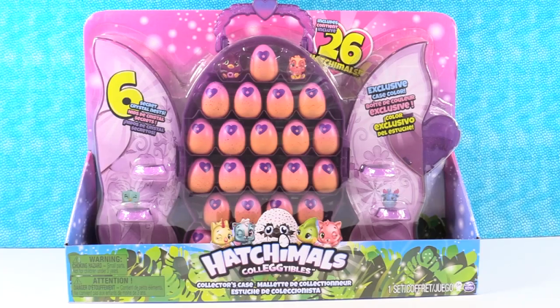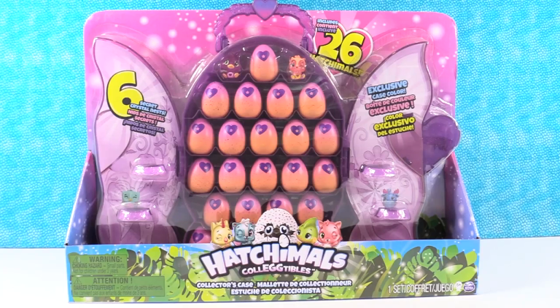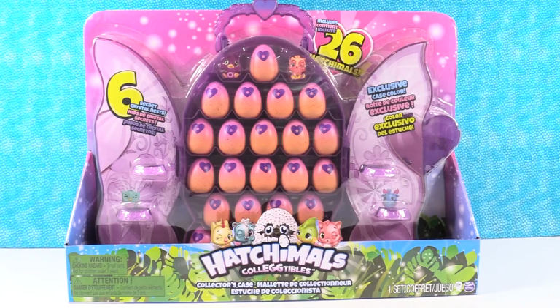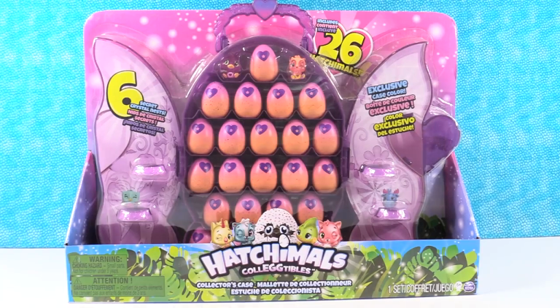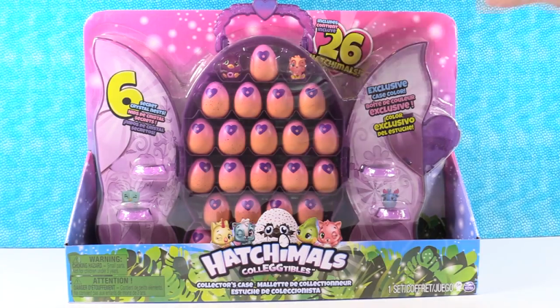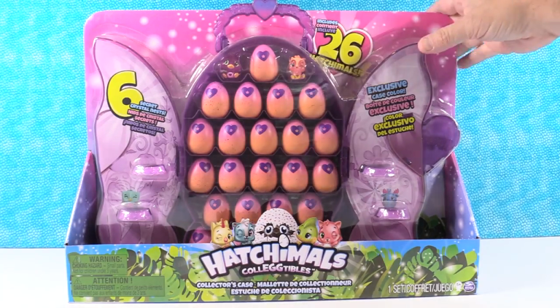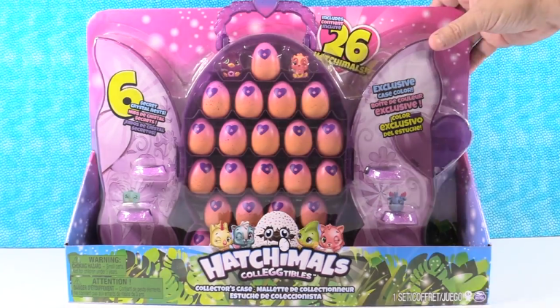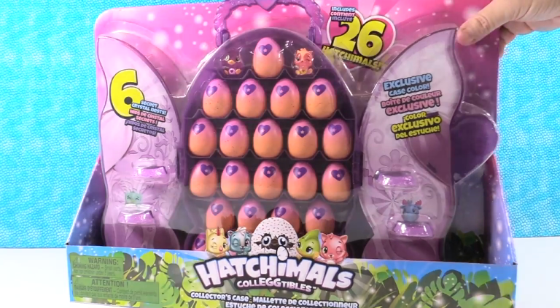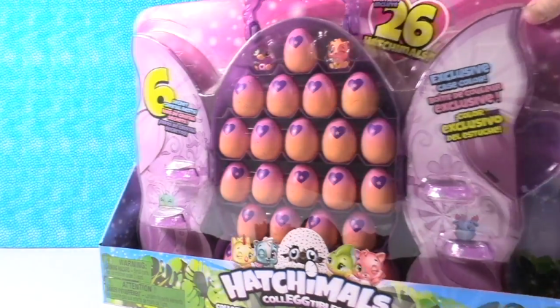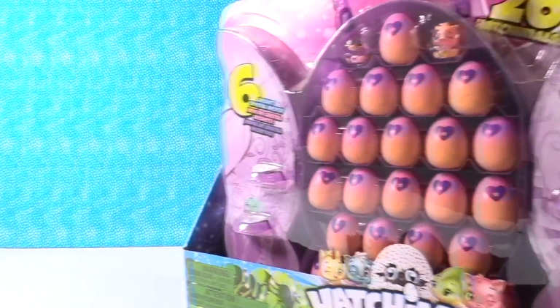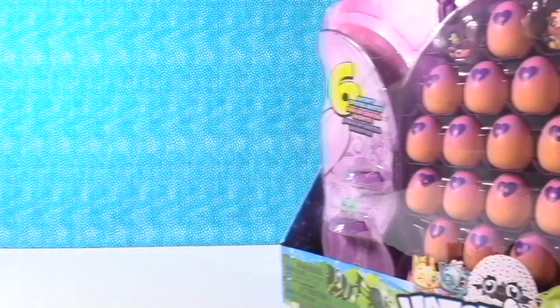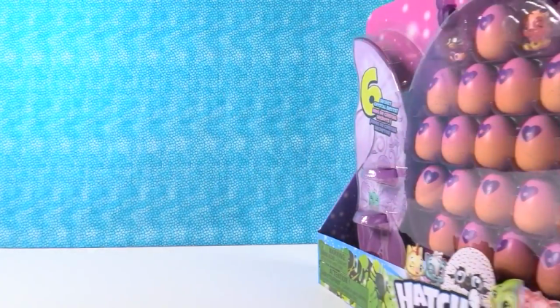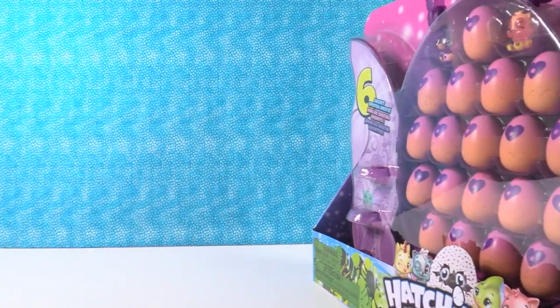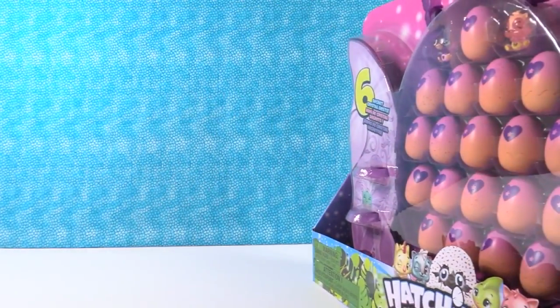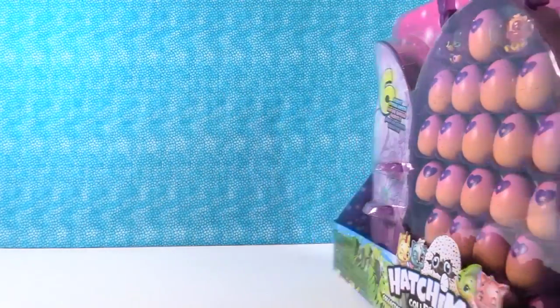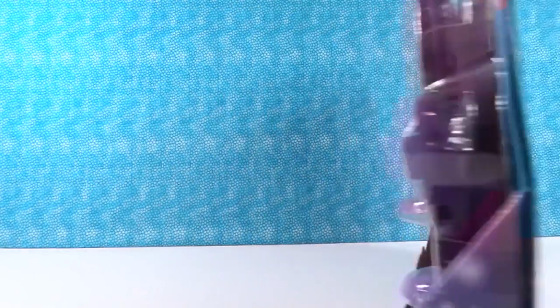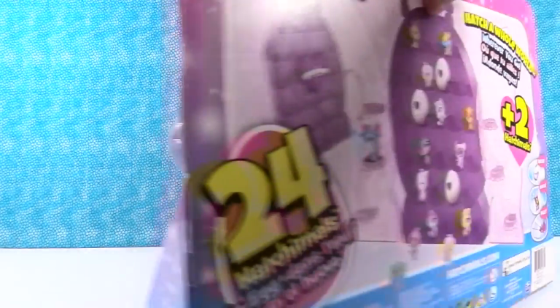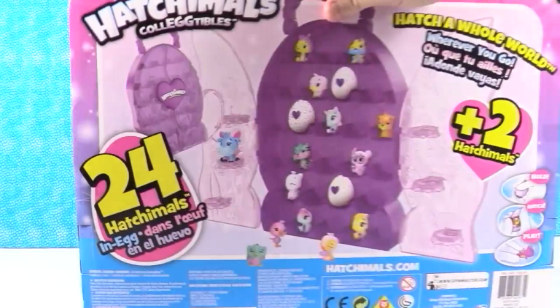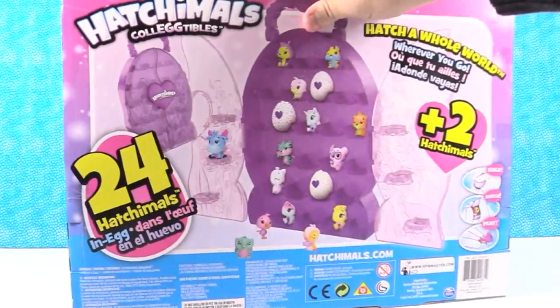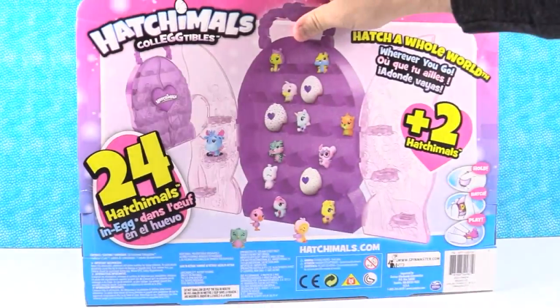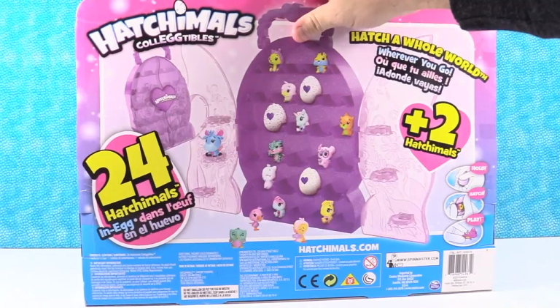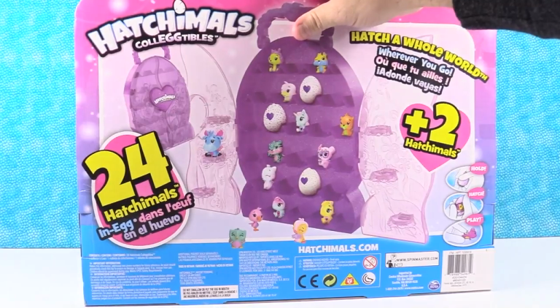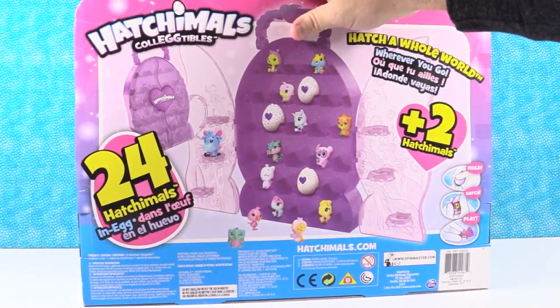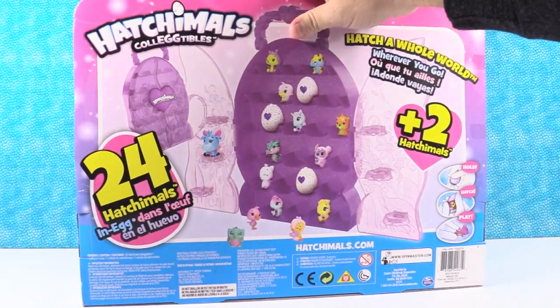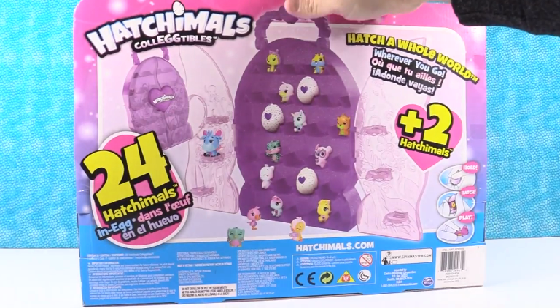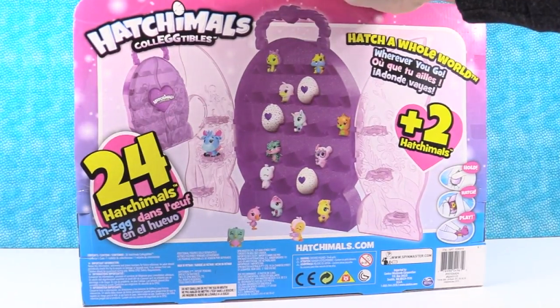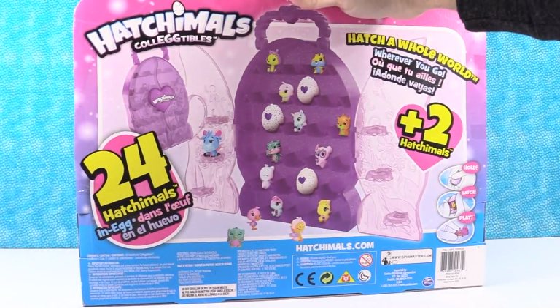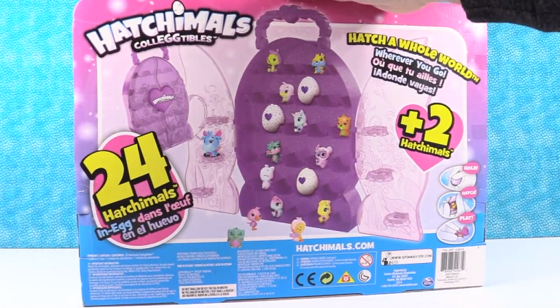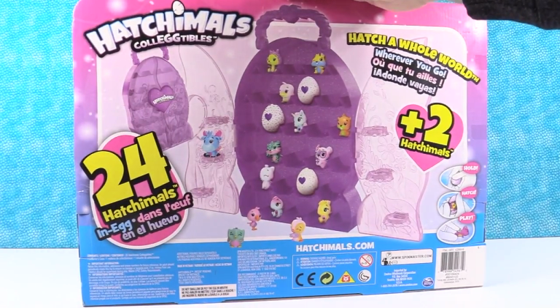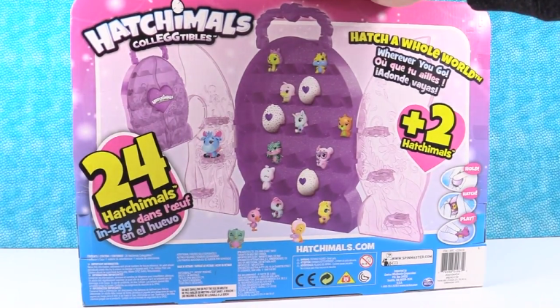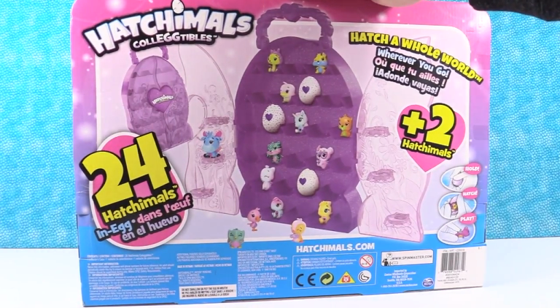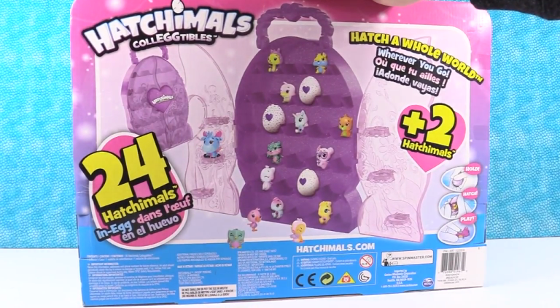Let's take a look at the back. There's the back - 24 Hatchimals in egg.